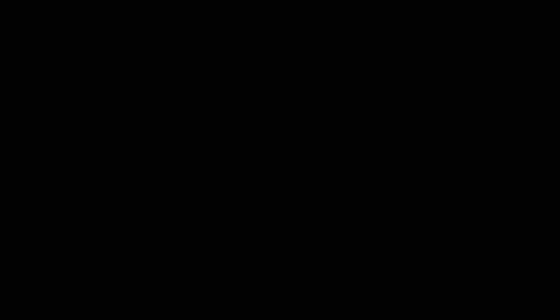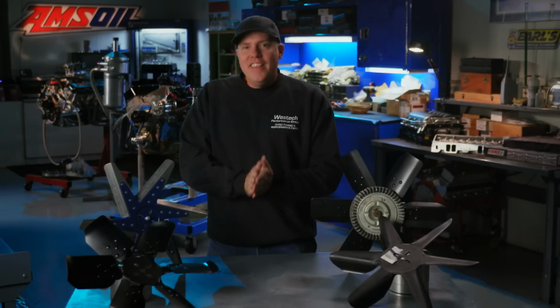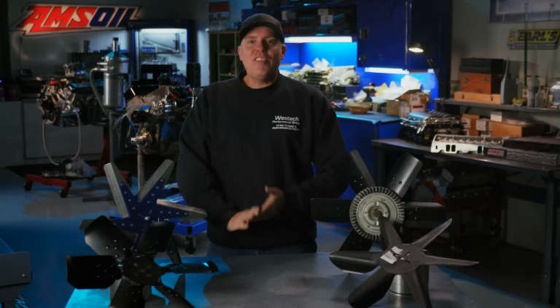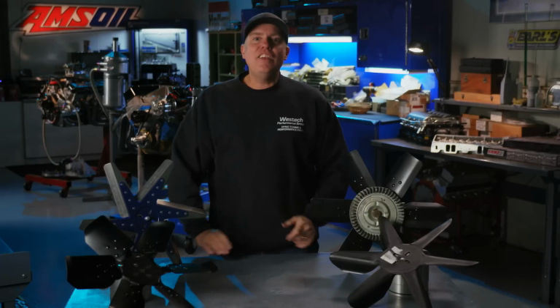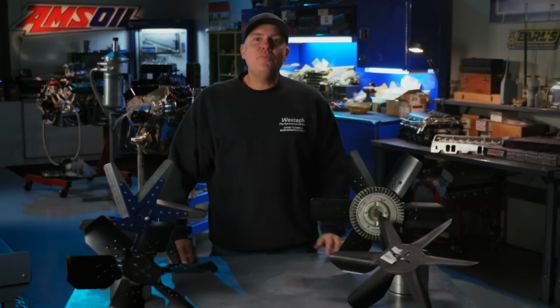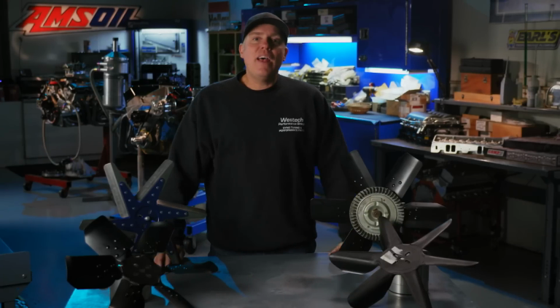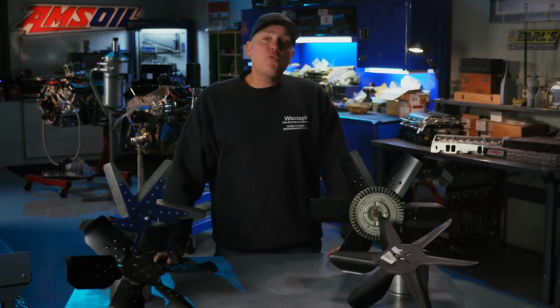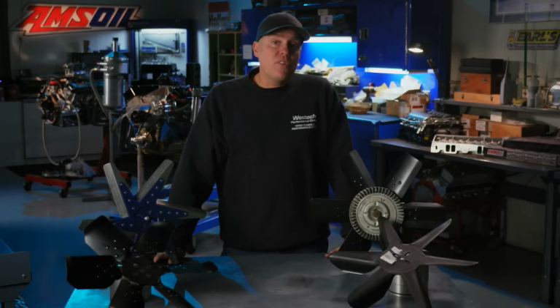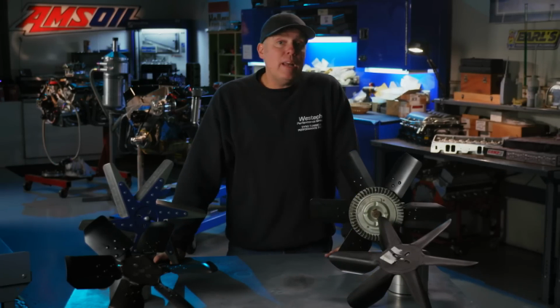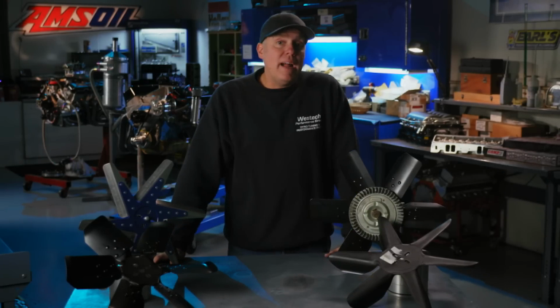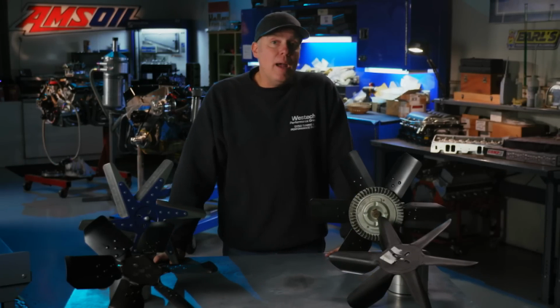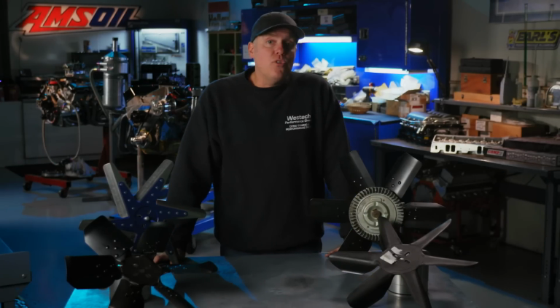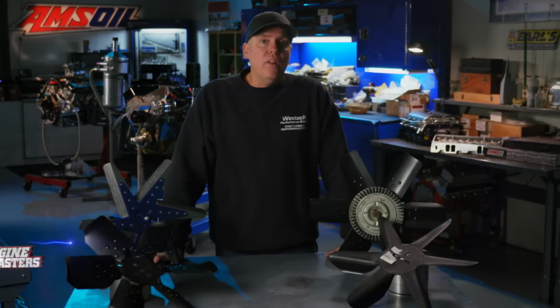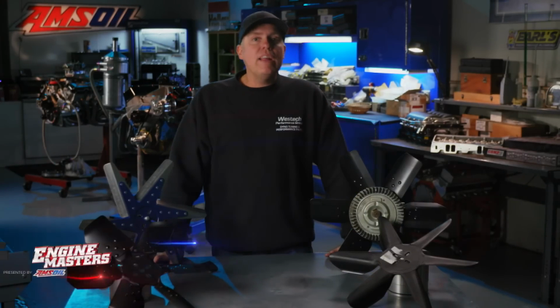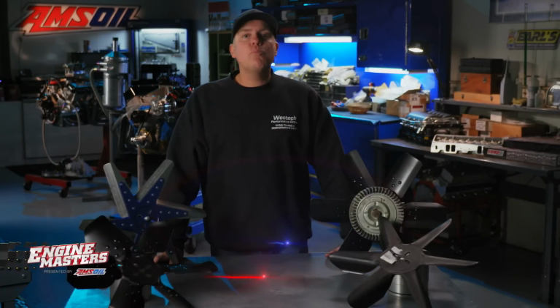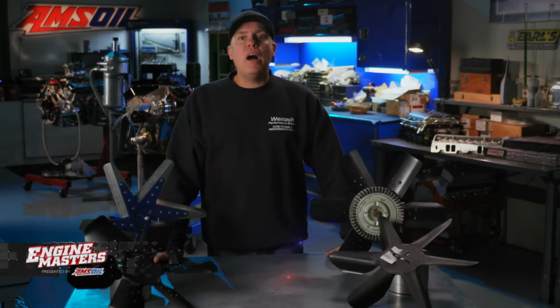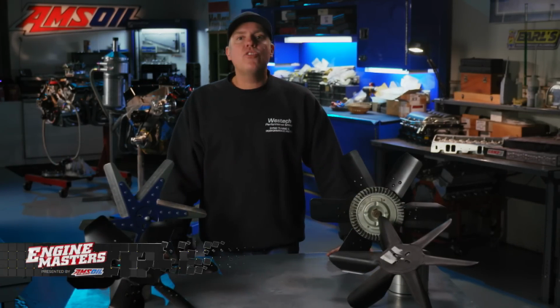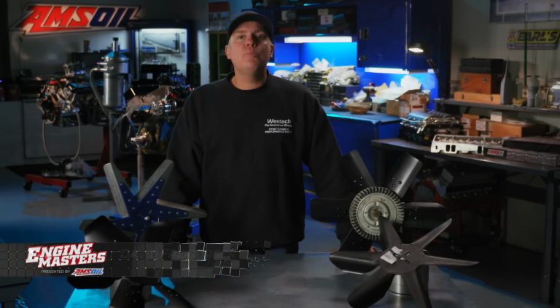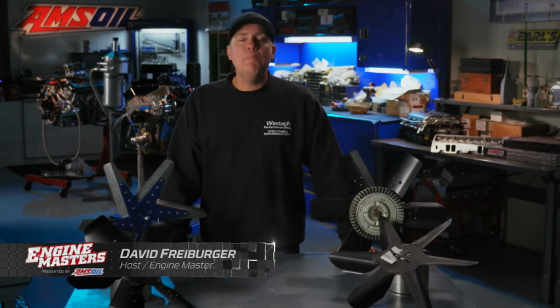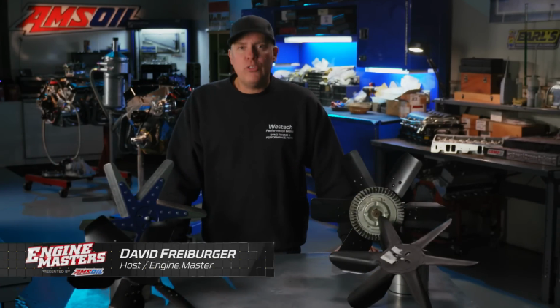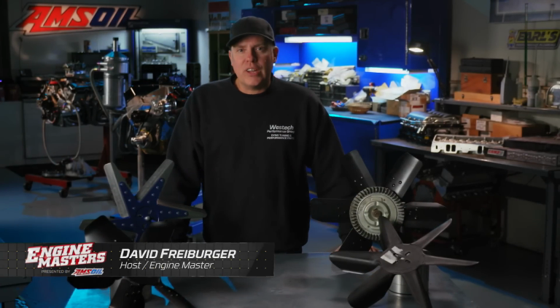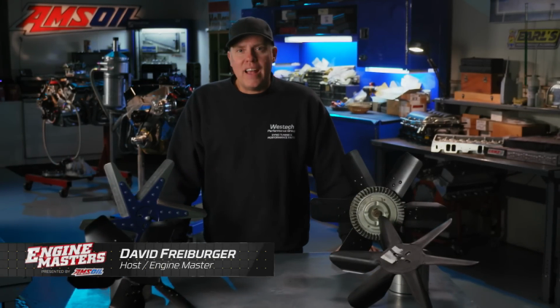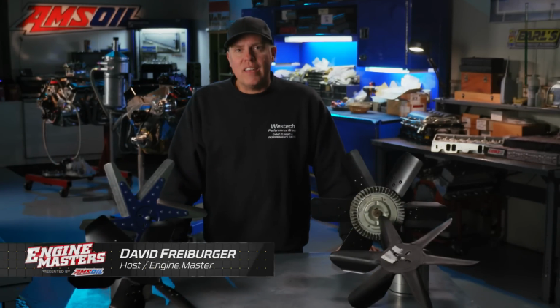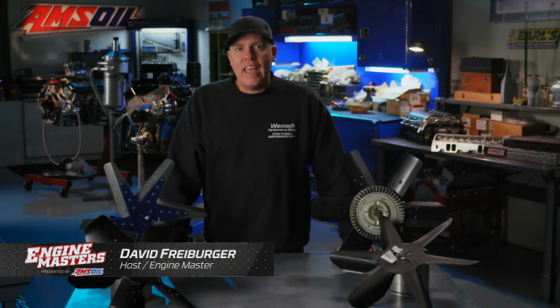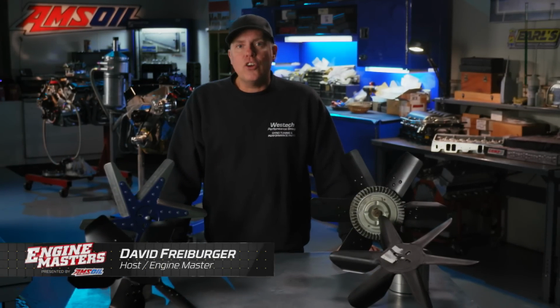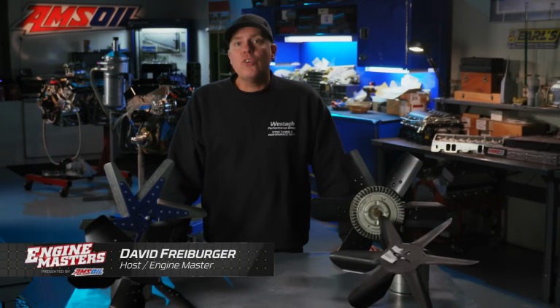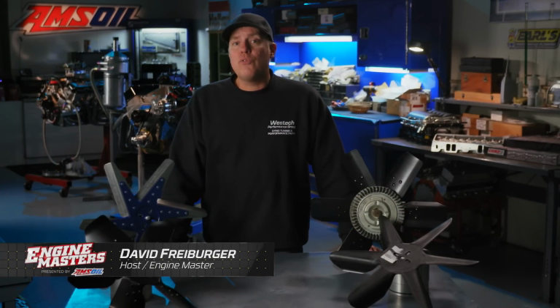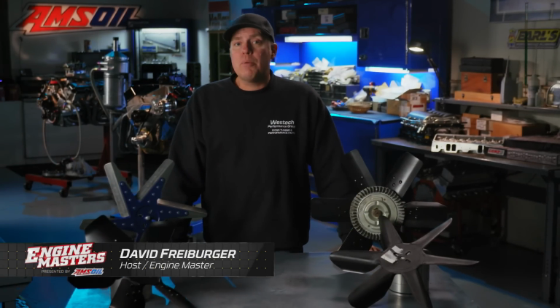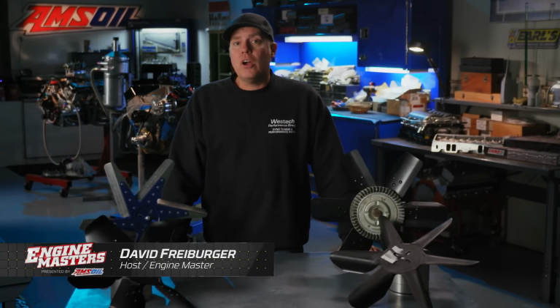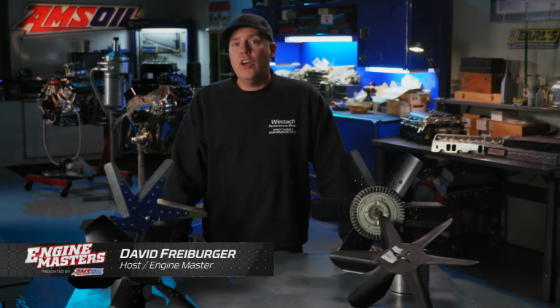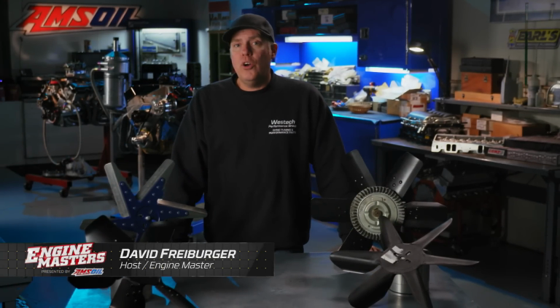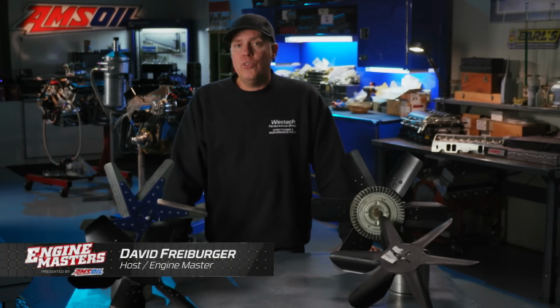This is Engine Masters presented by Amsoil and sponsored by Mr. Gasket and Earl's VaporGuard Hose.